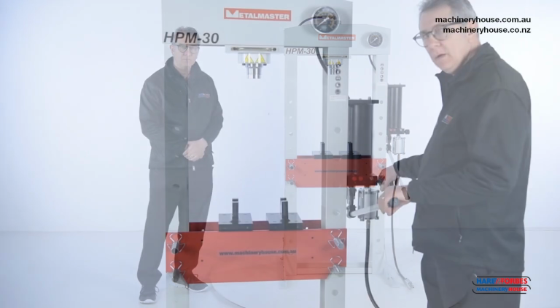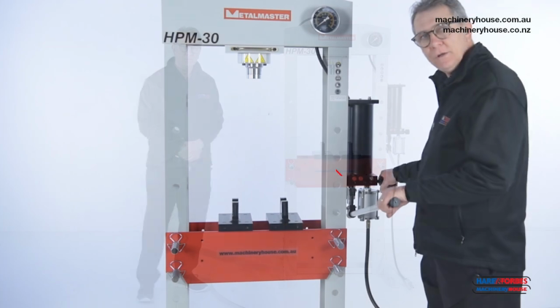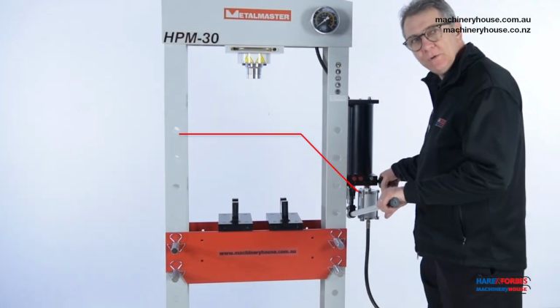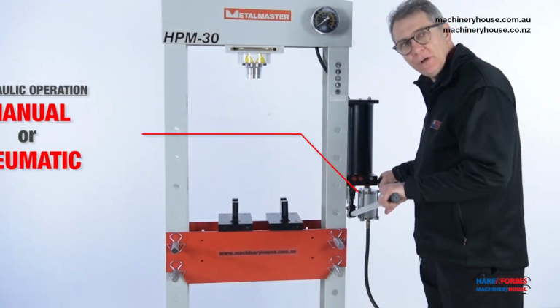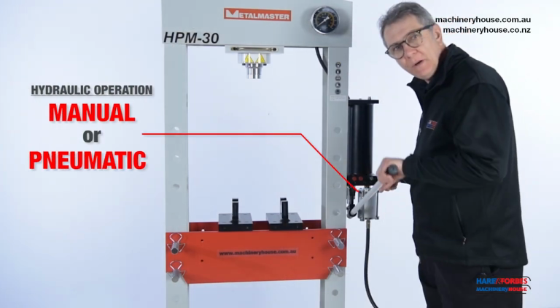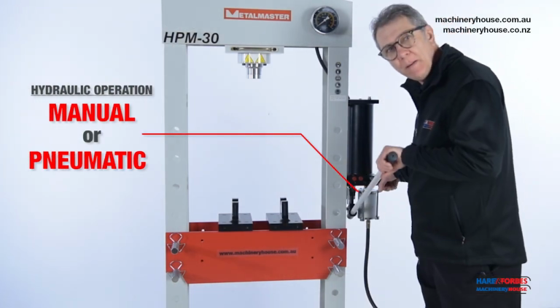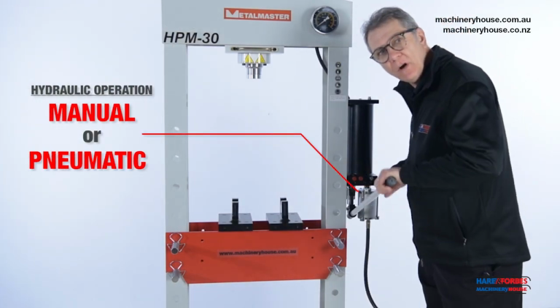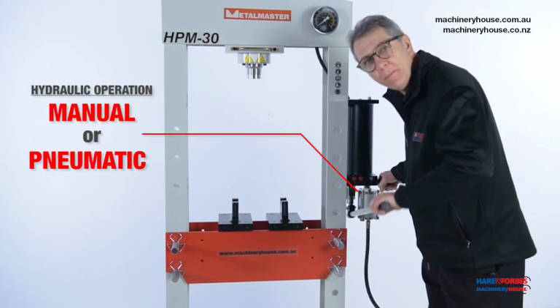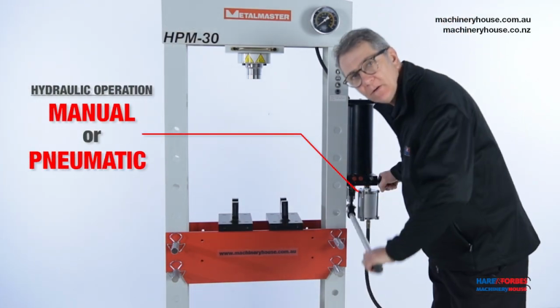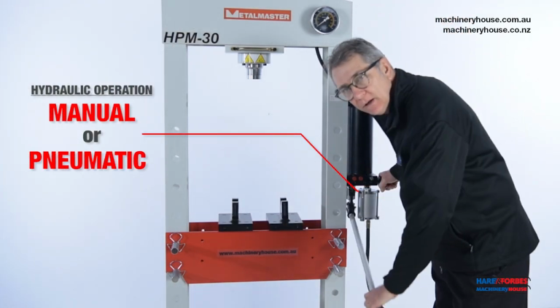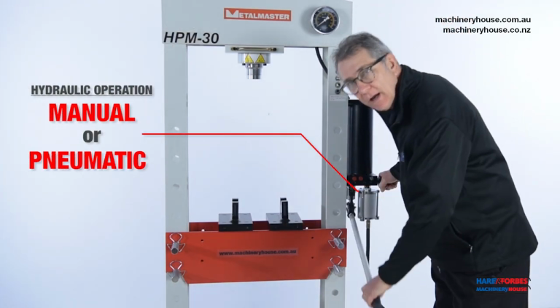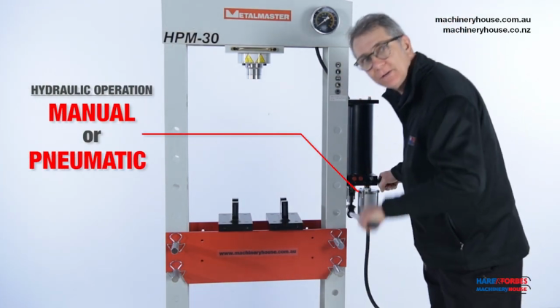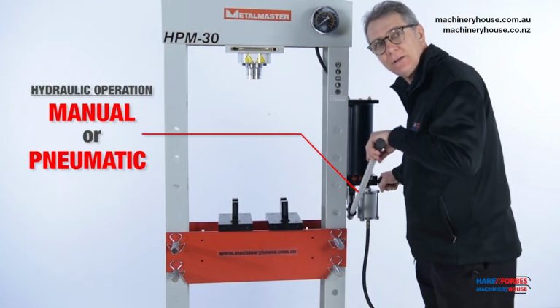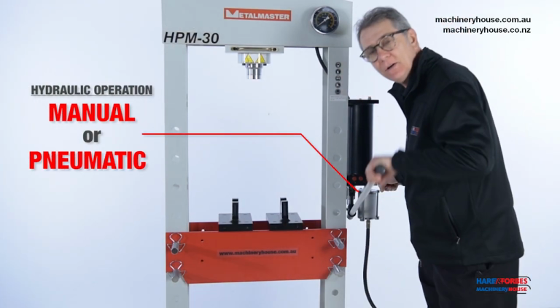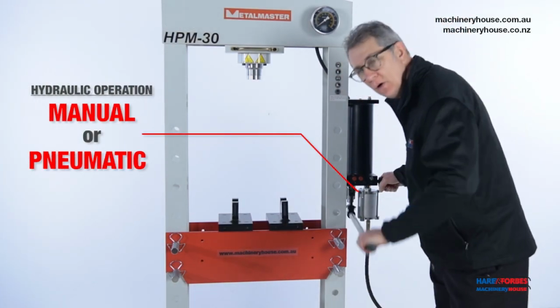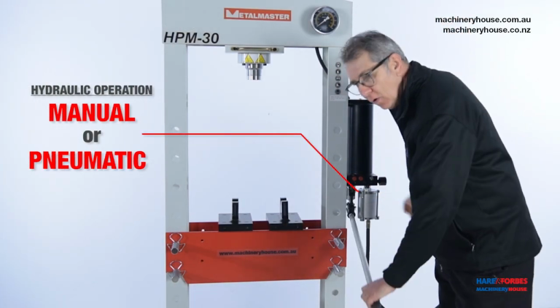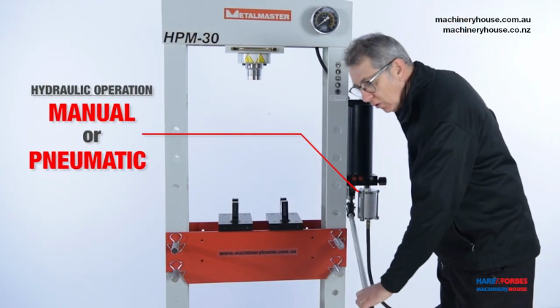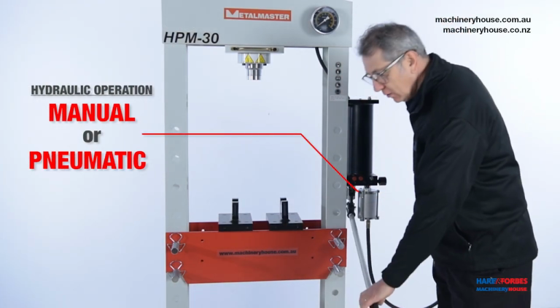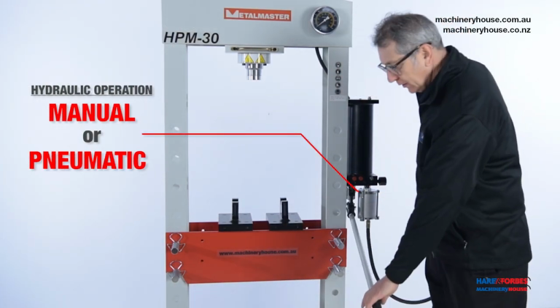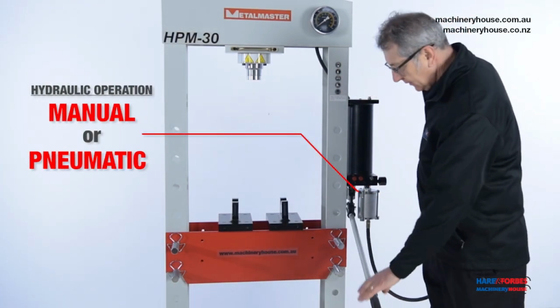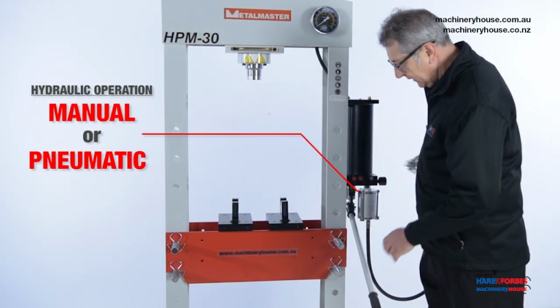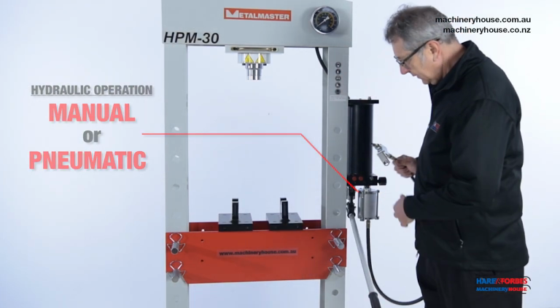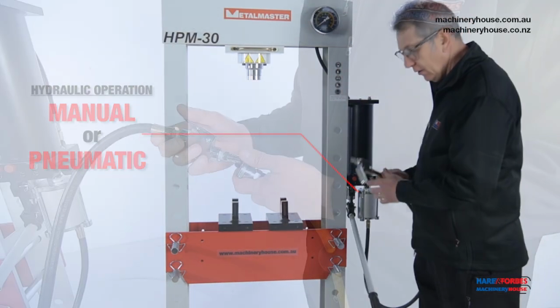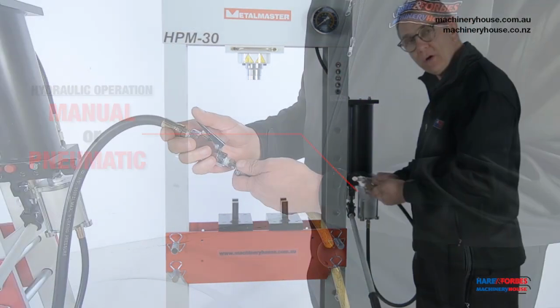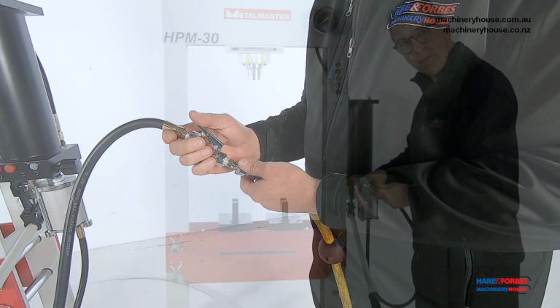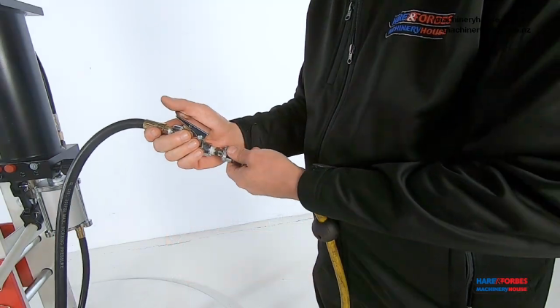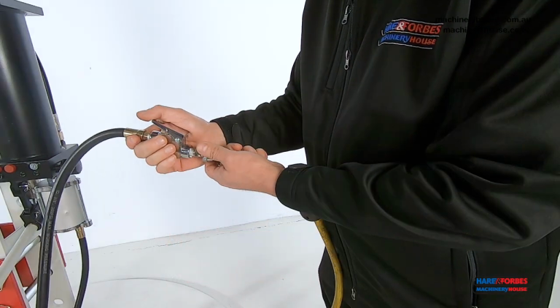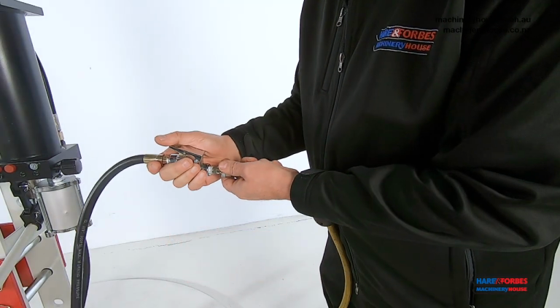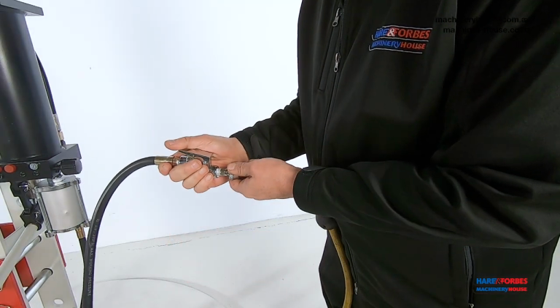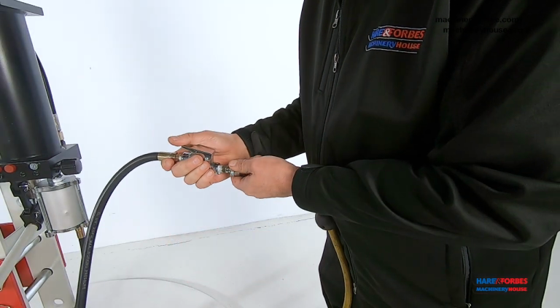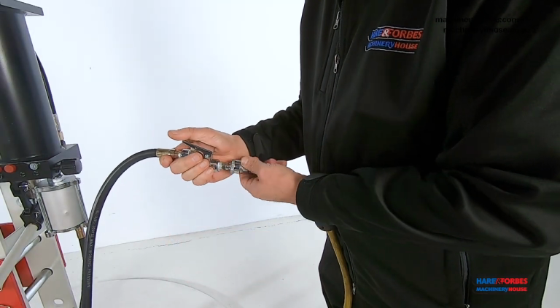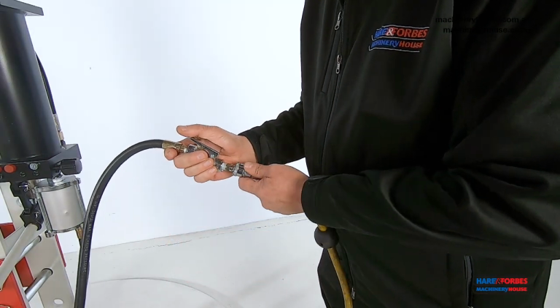This machine can be pumped either manually or alternatively you can hook it up to your shop air compressor.